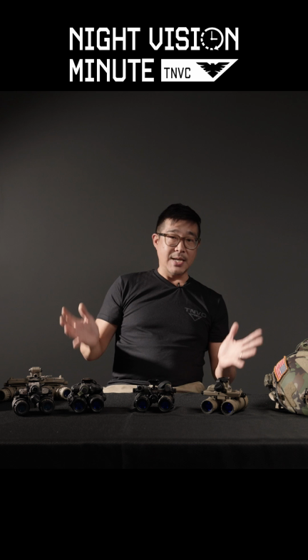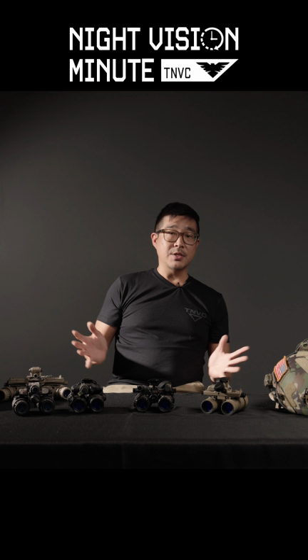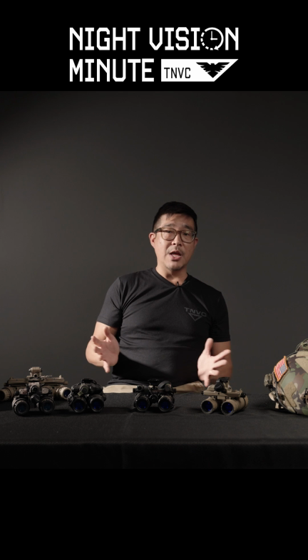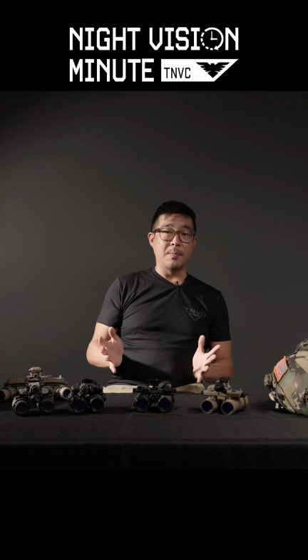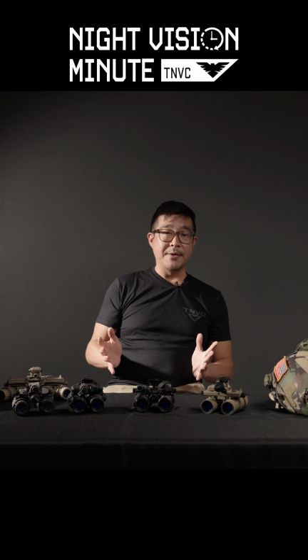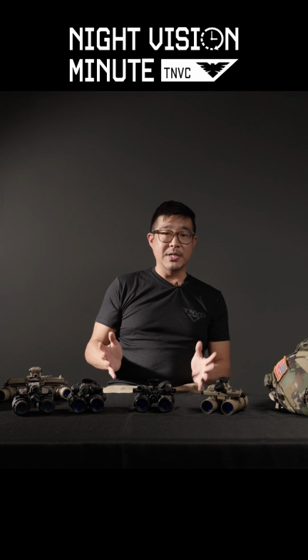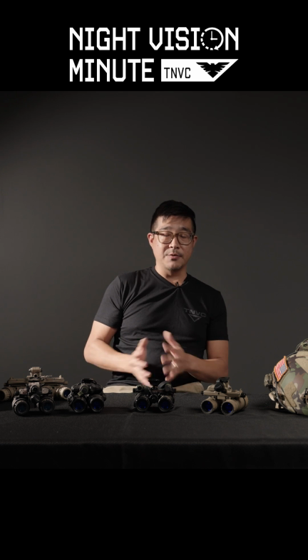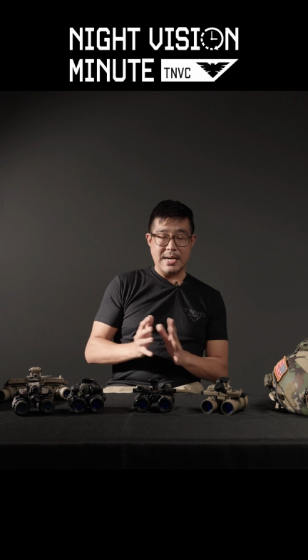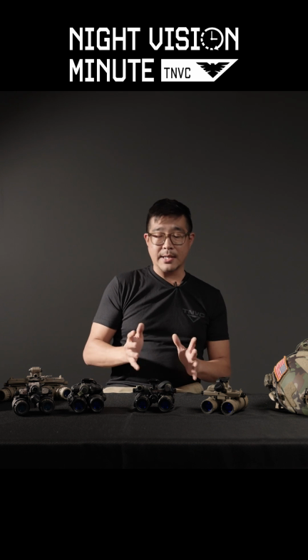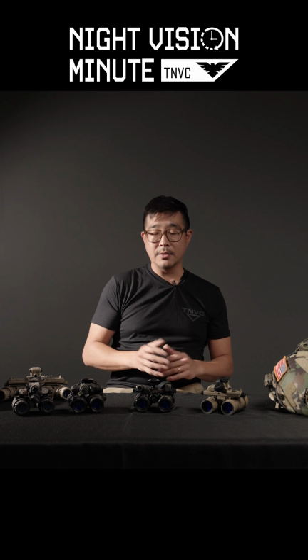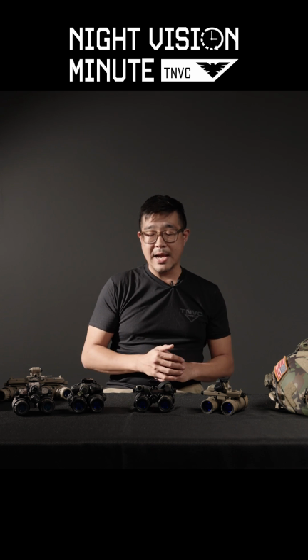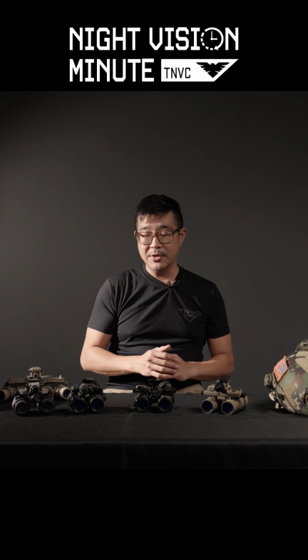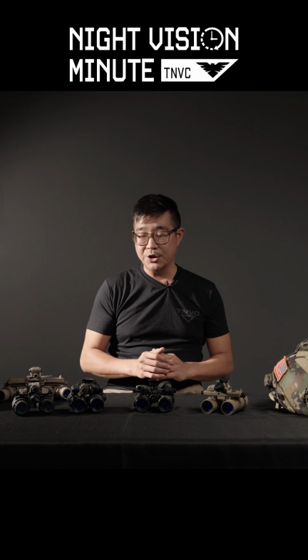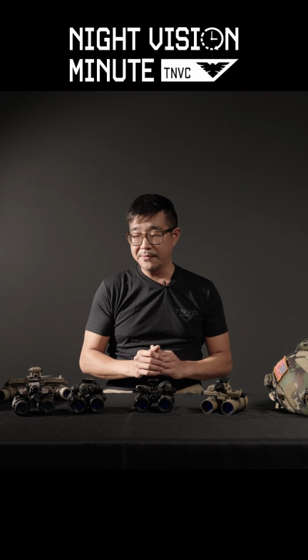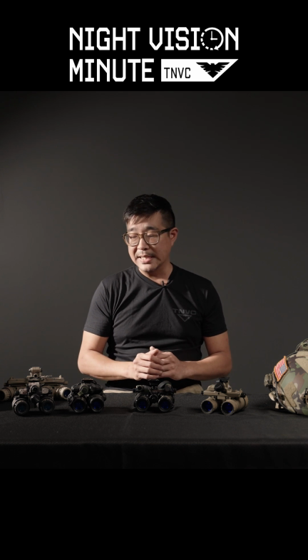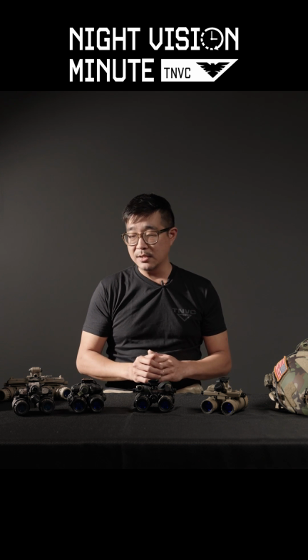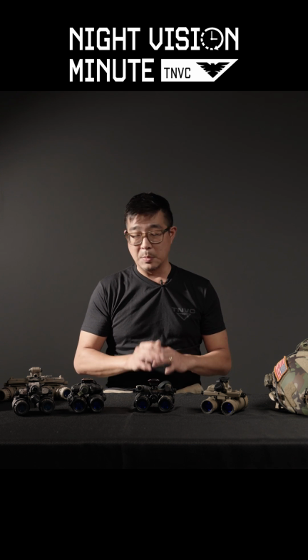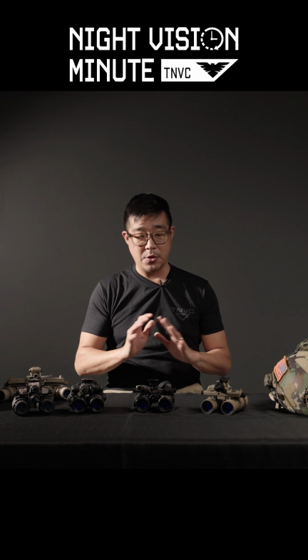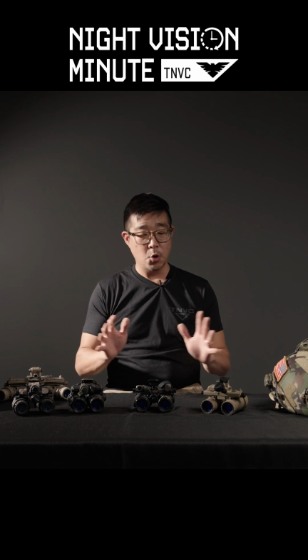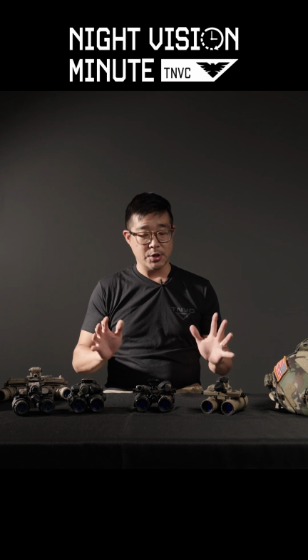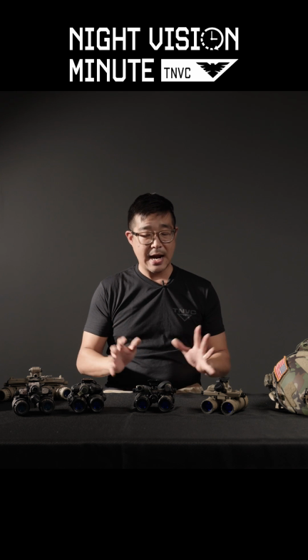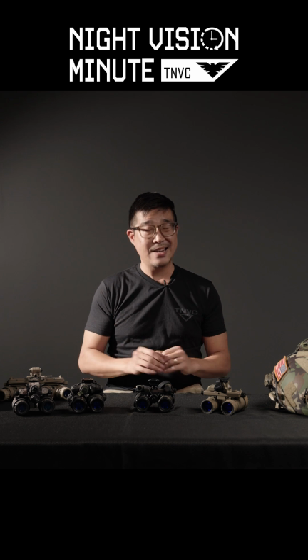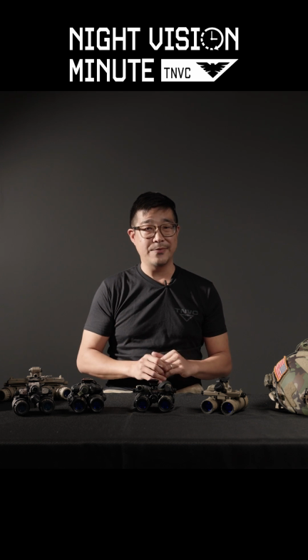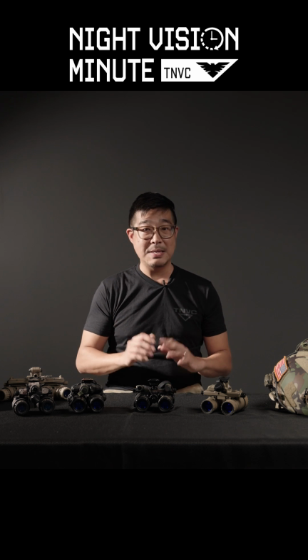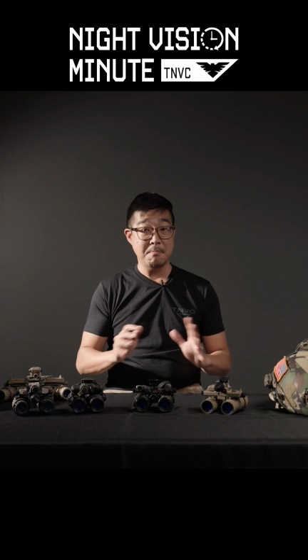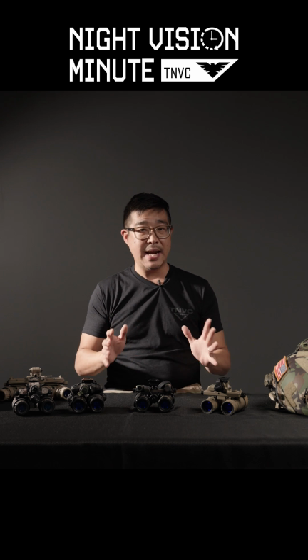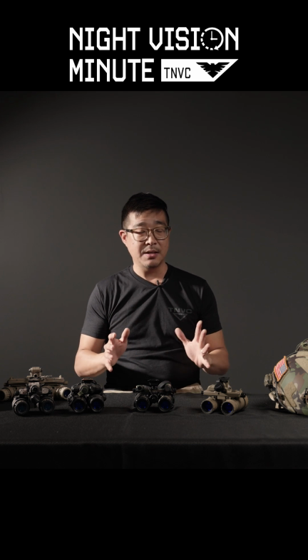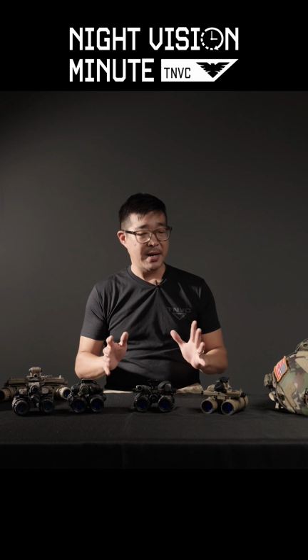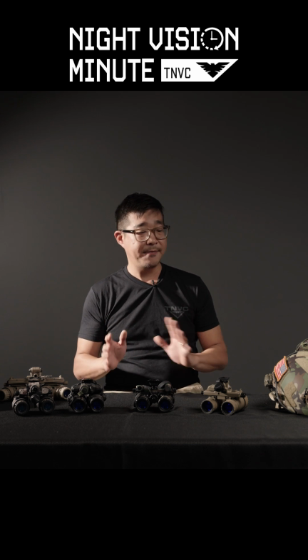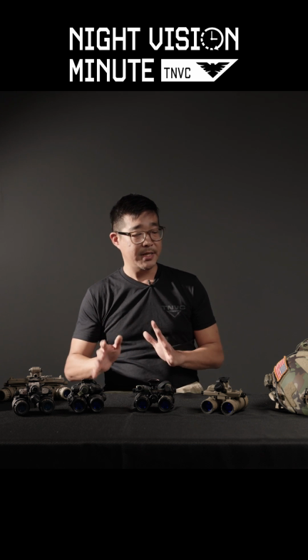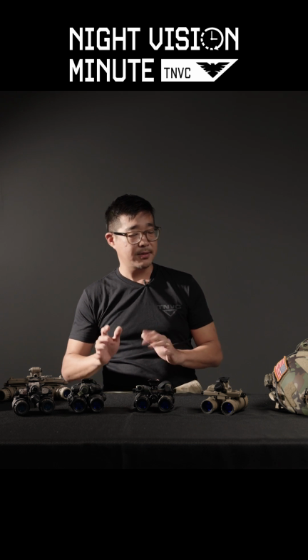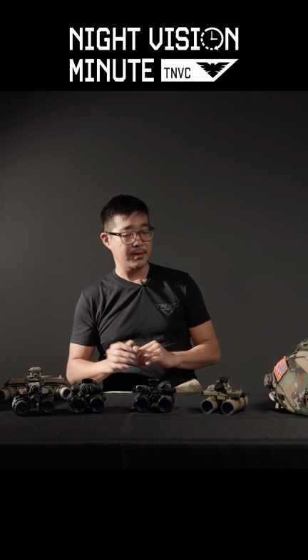There are tons of other benefits of binocular night vision devices, but those are the main ones.